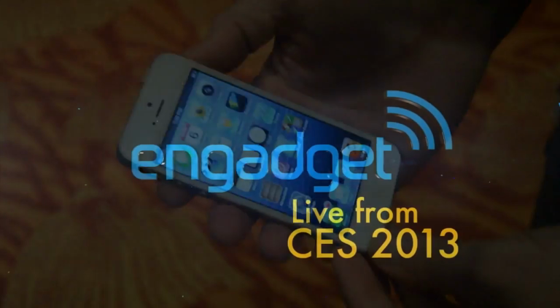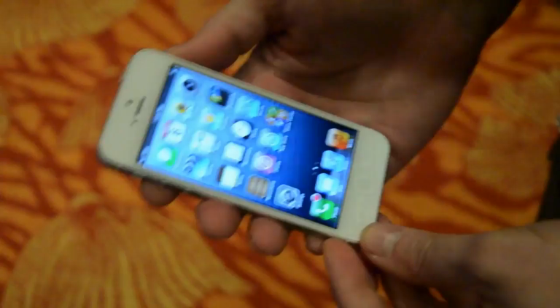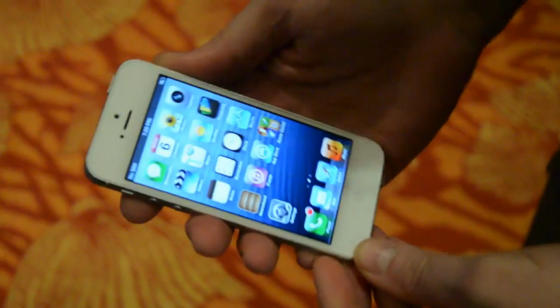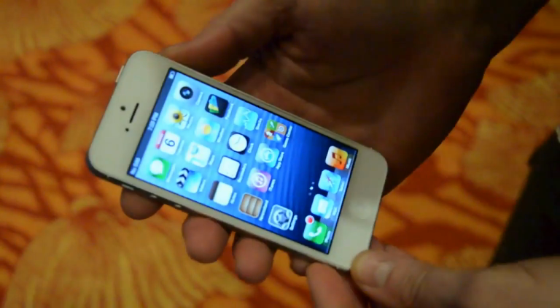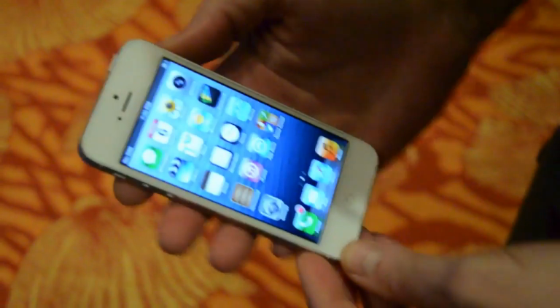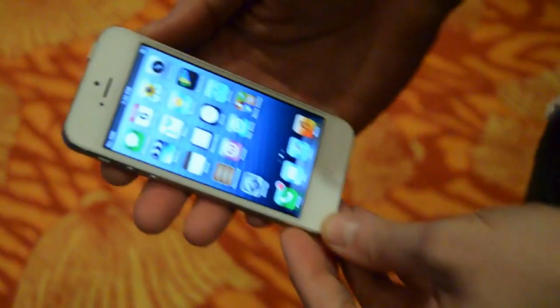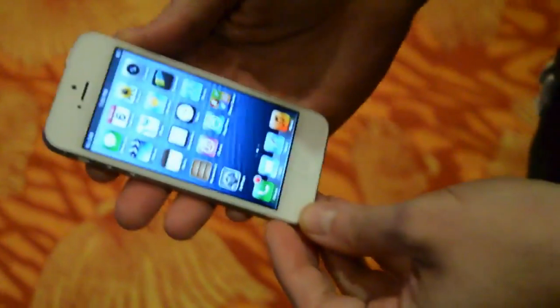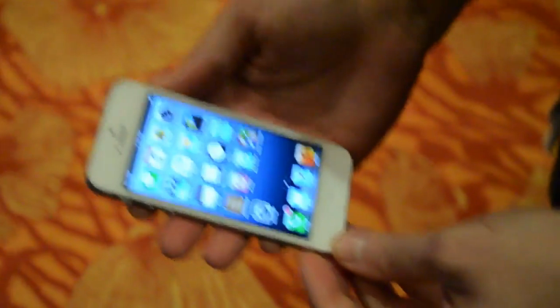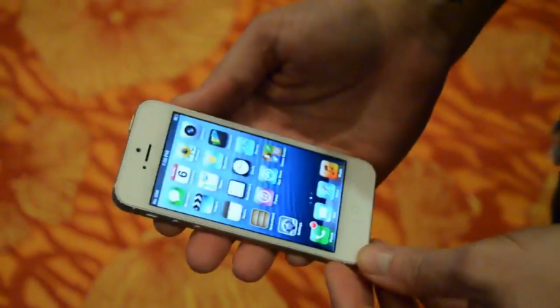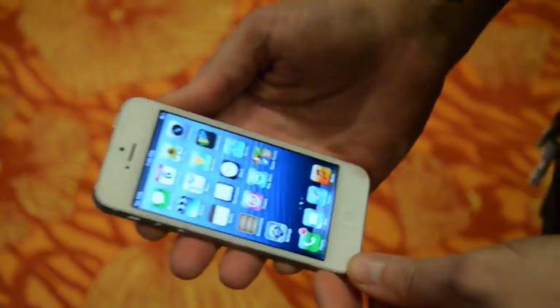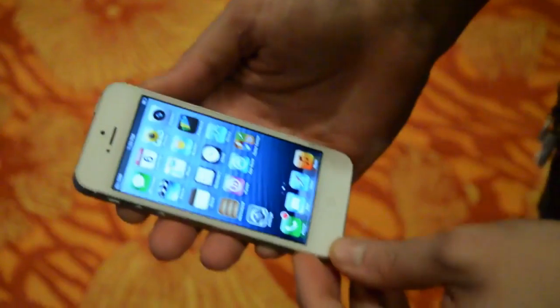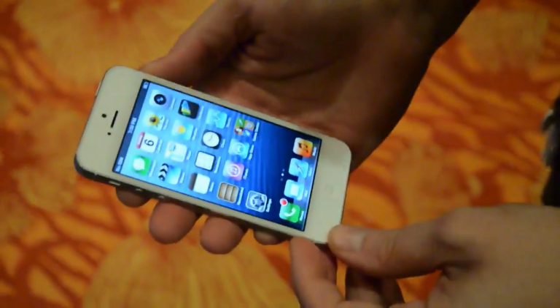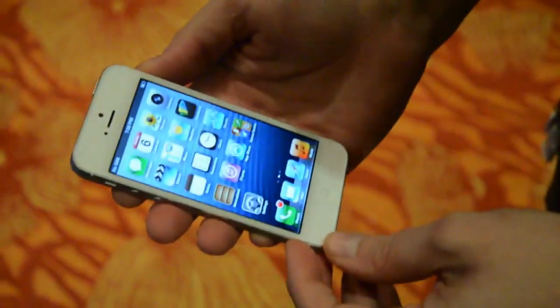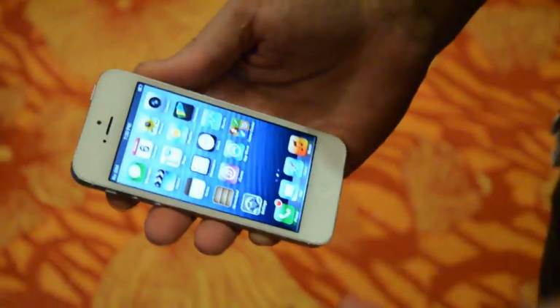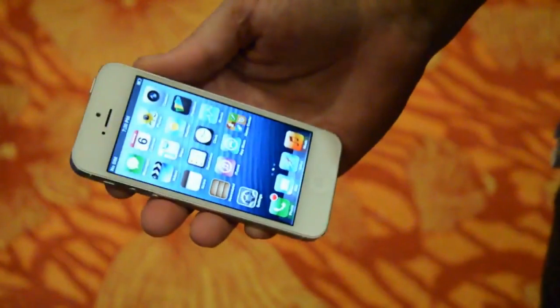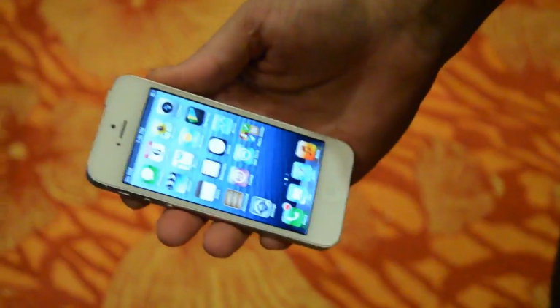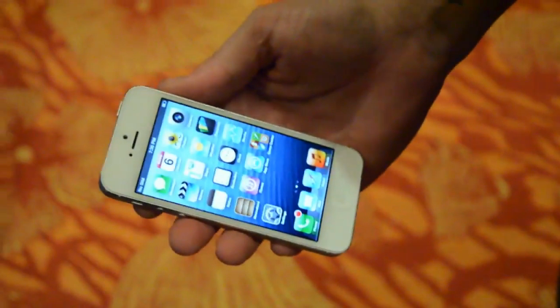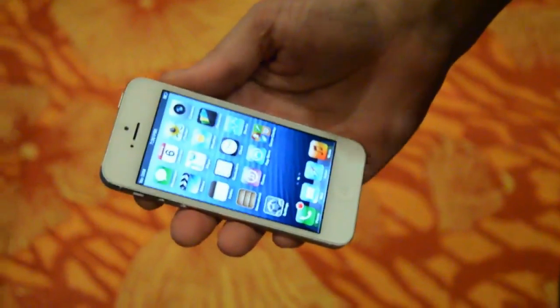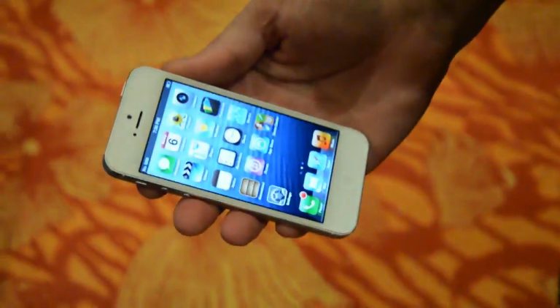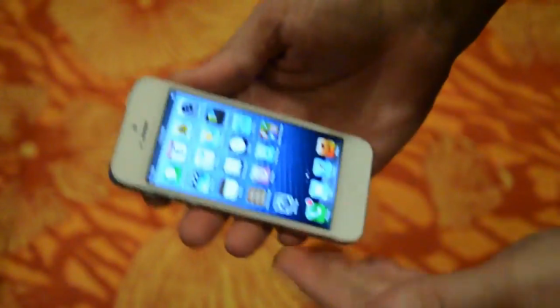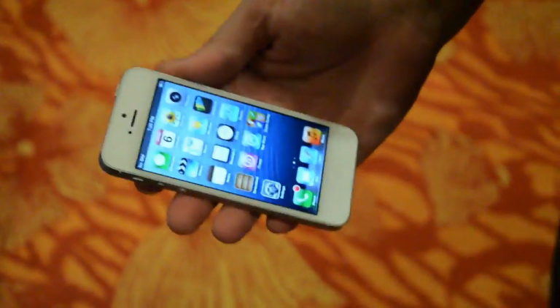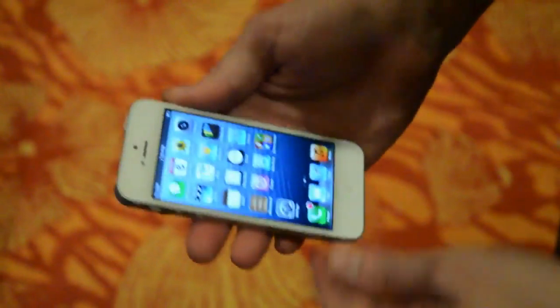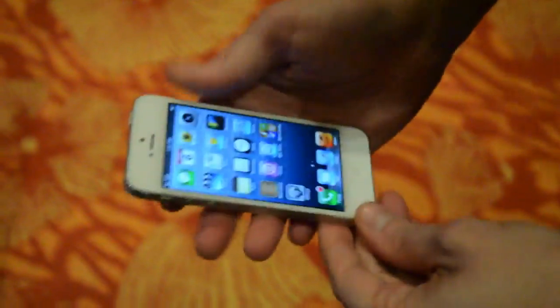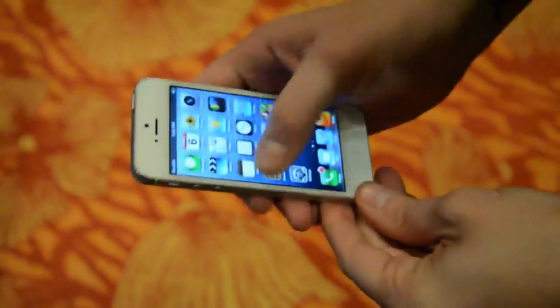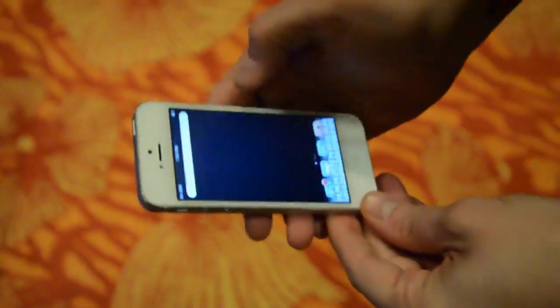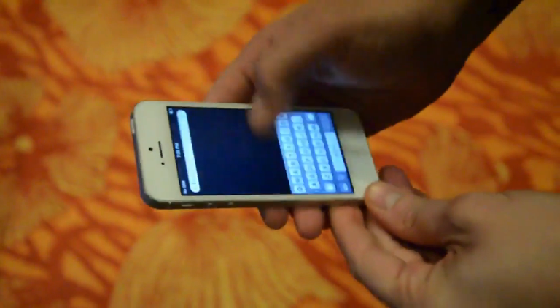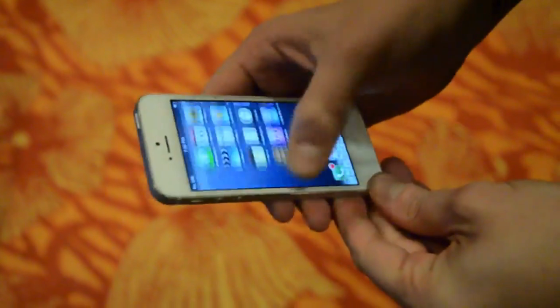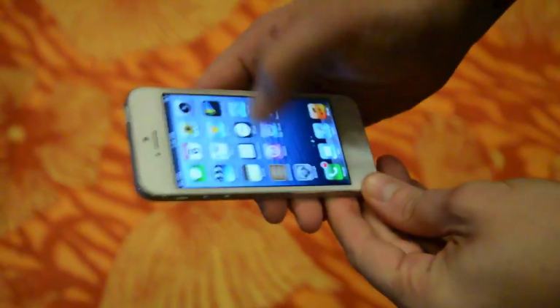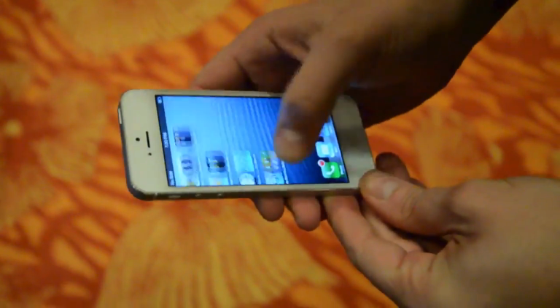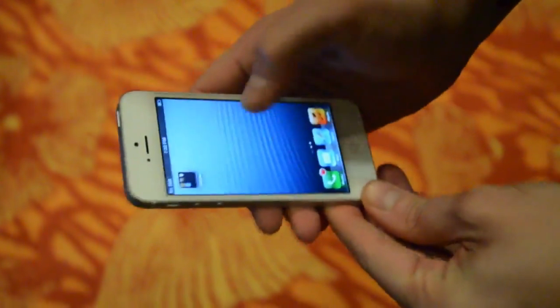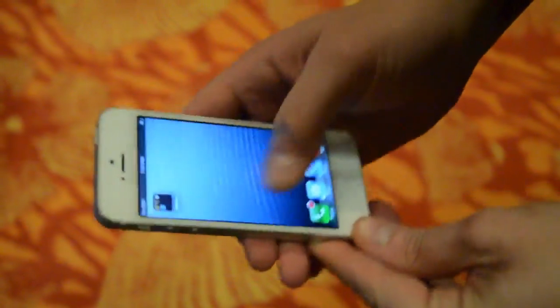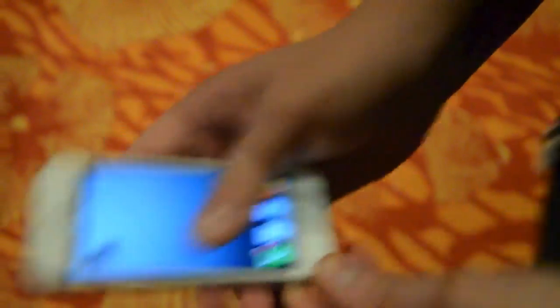Hey there, it's Spirit with Engadget. We're here at the startup debut at CES 2013 and I wanted to show you this cool app.